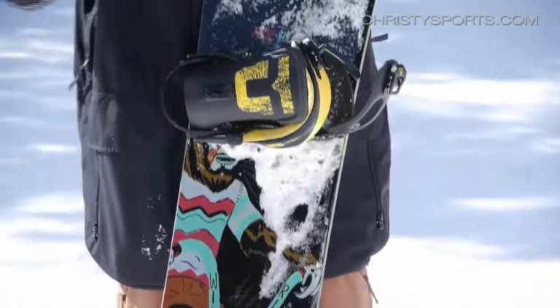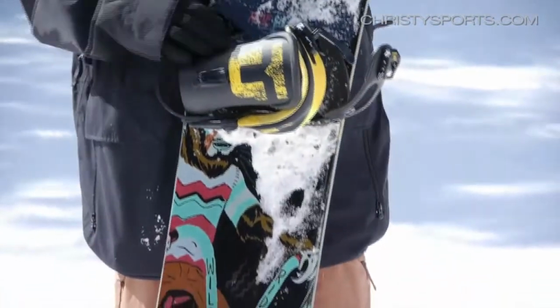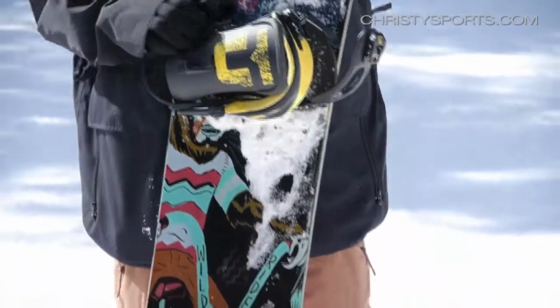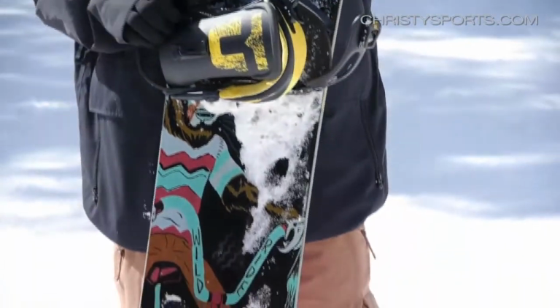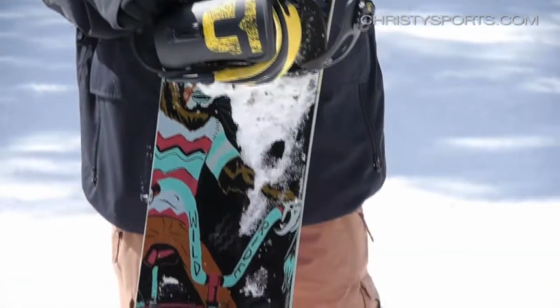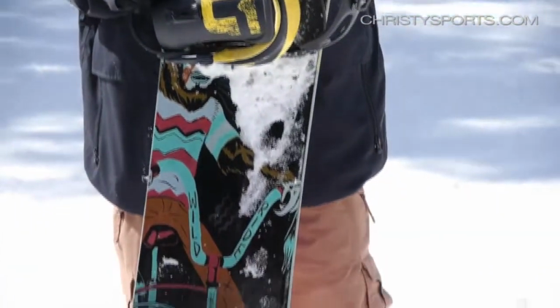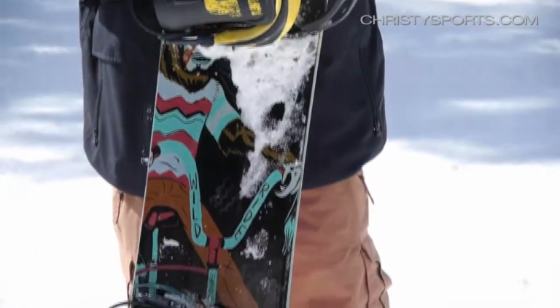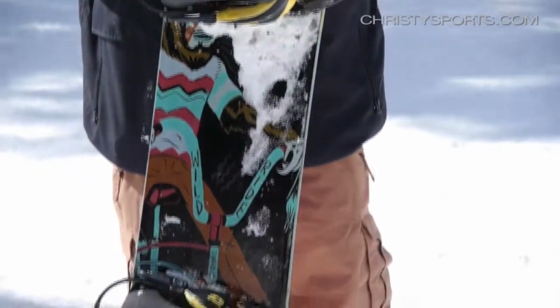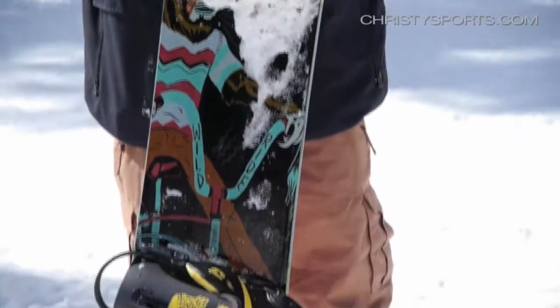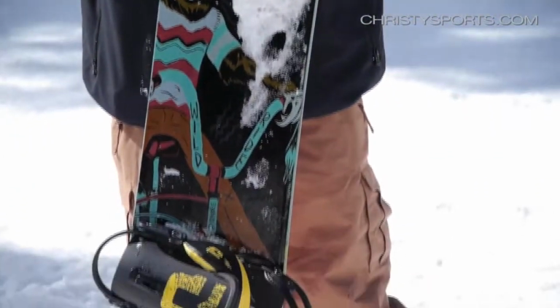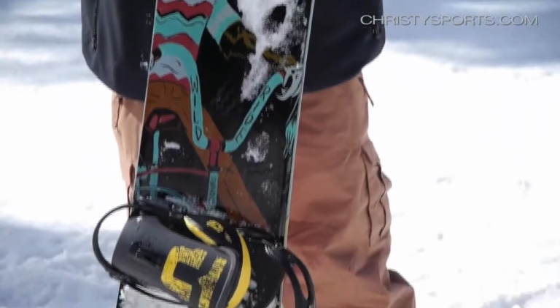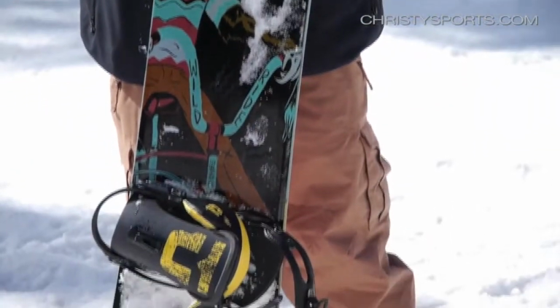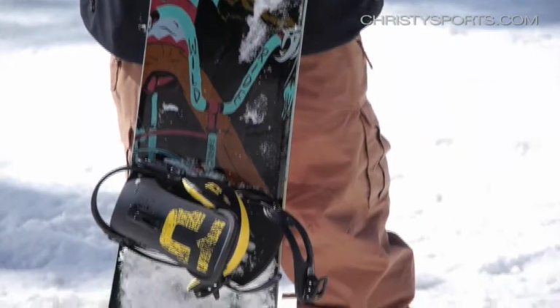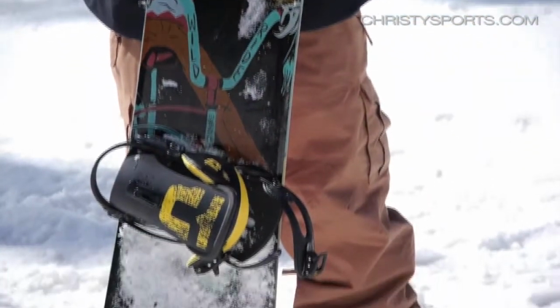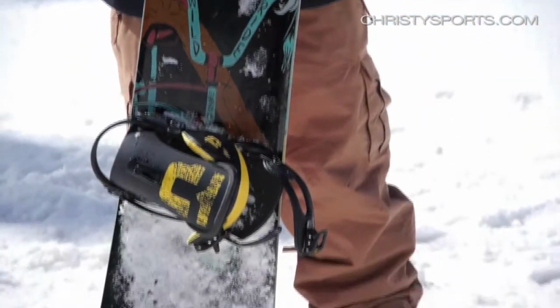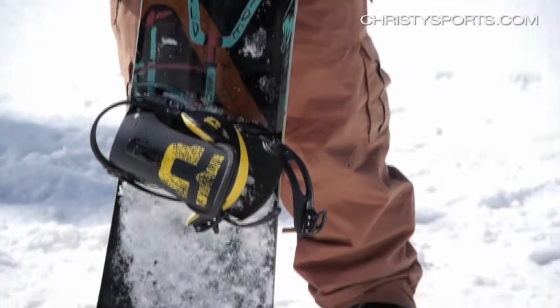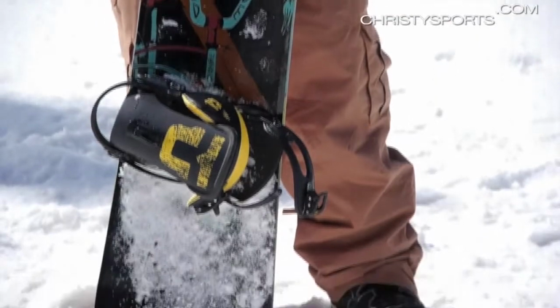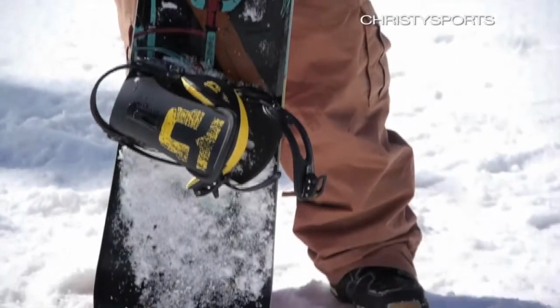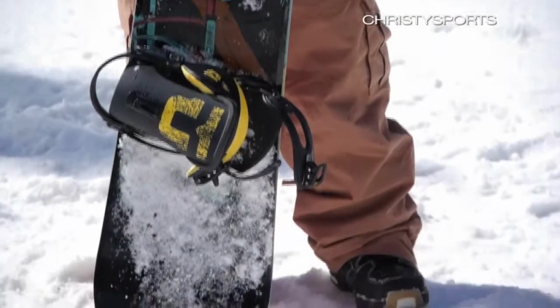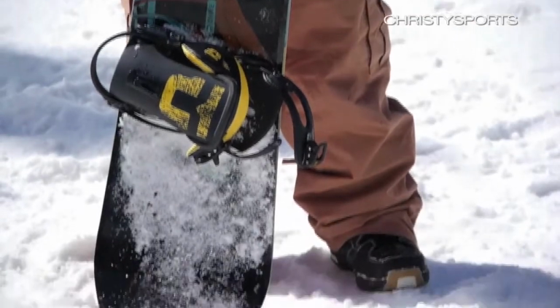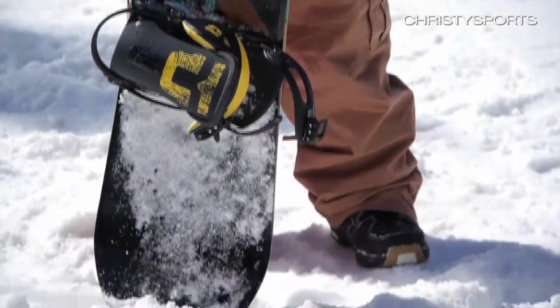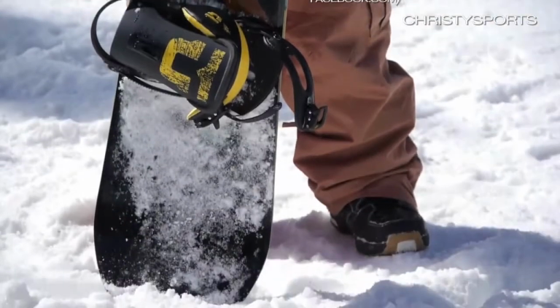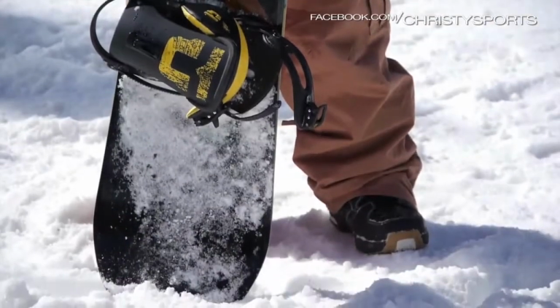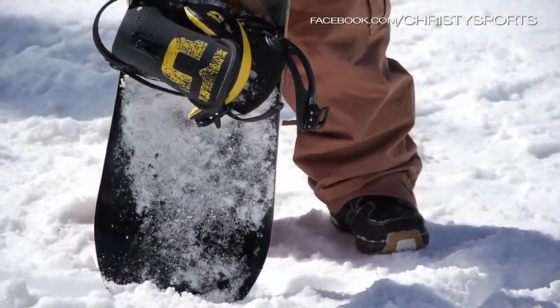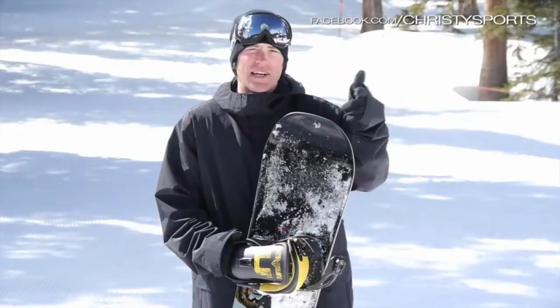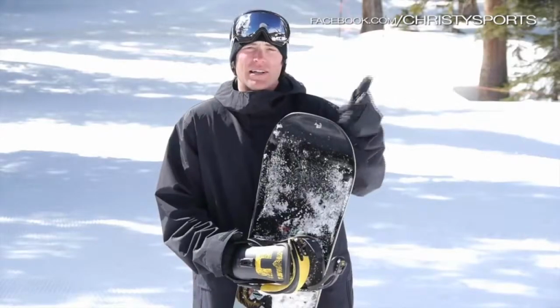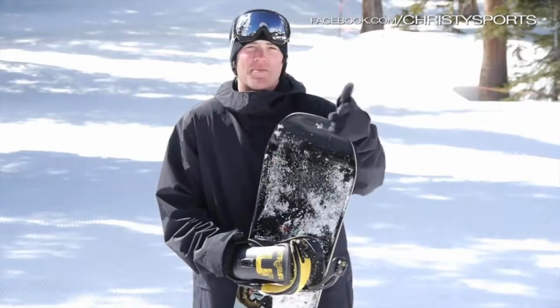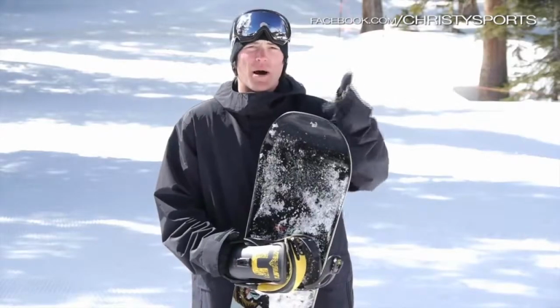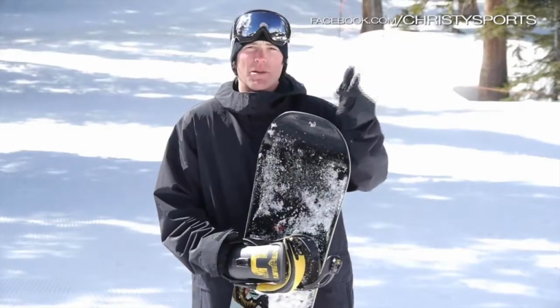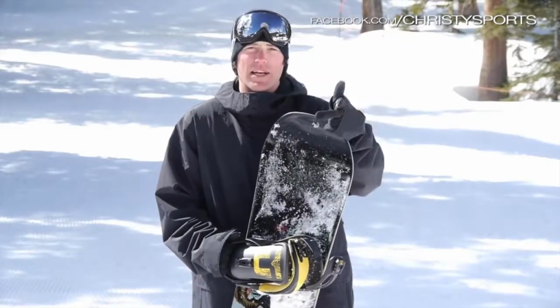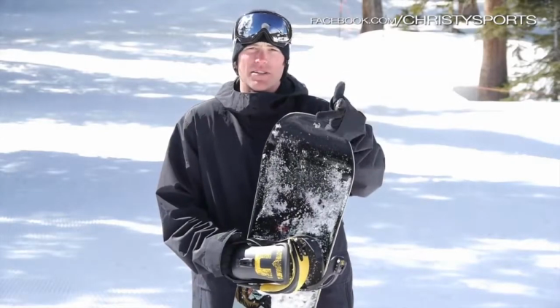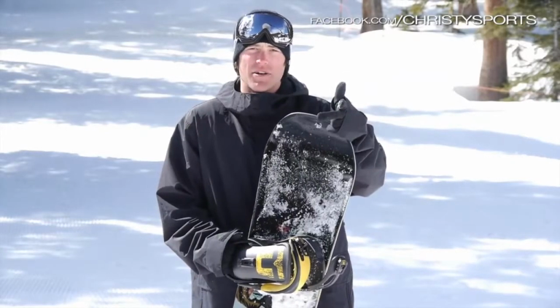It's true twin and almost all traditional camber through this board, so a lot of stability, a lot of pop, a lot of edge hold.